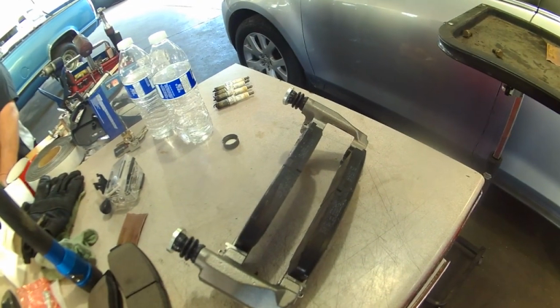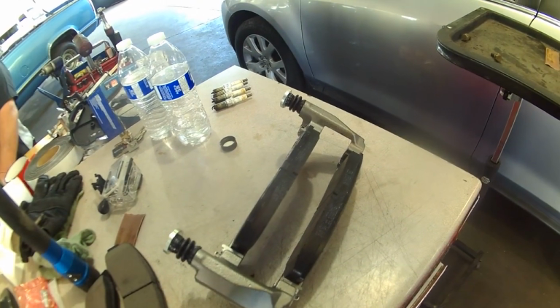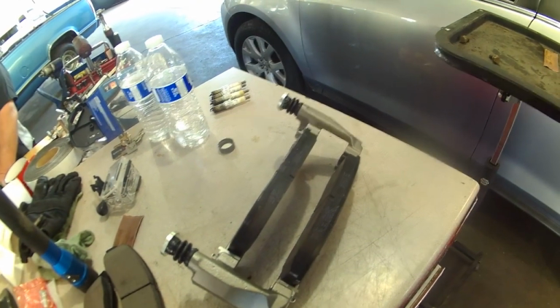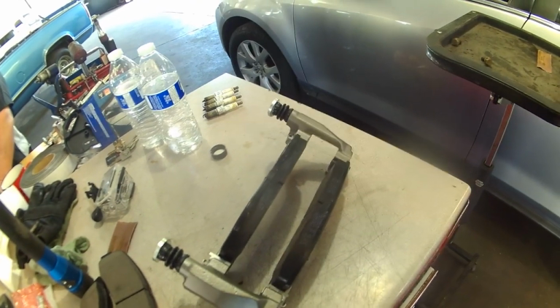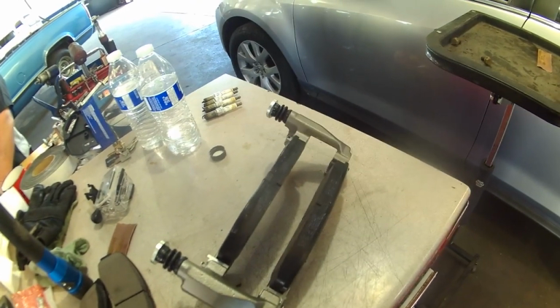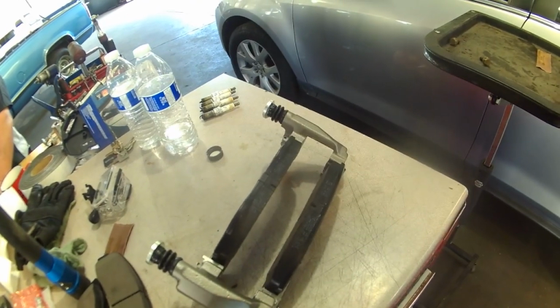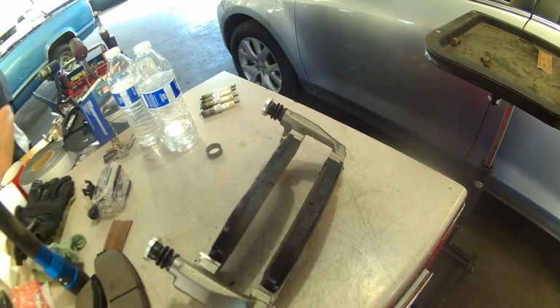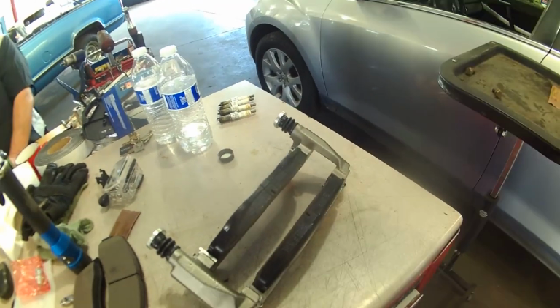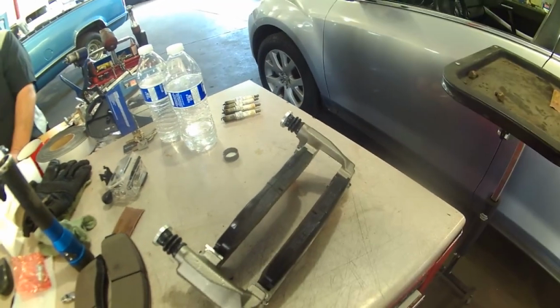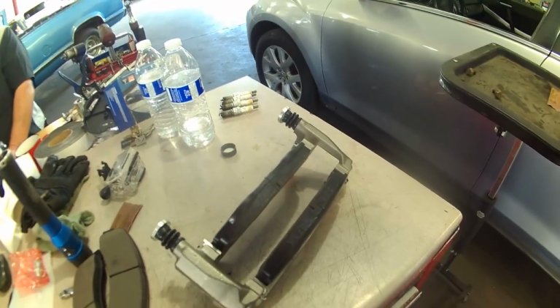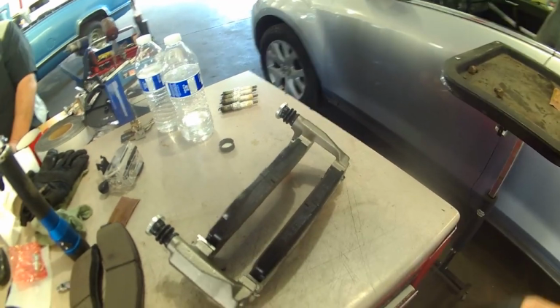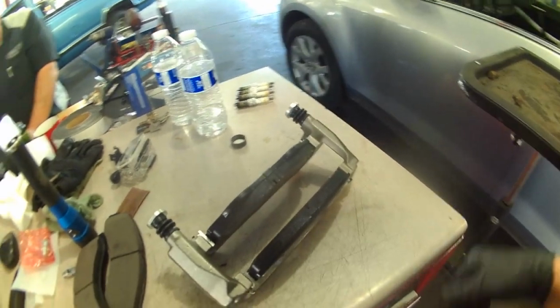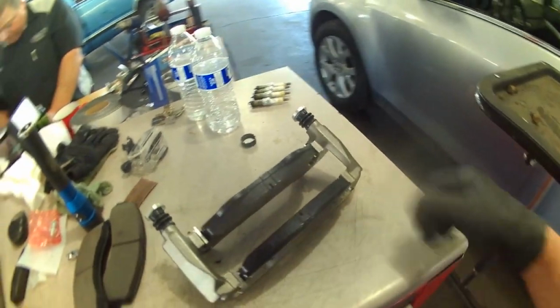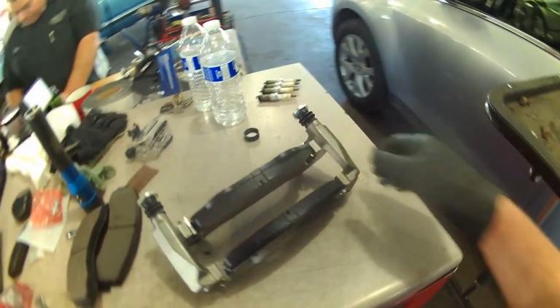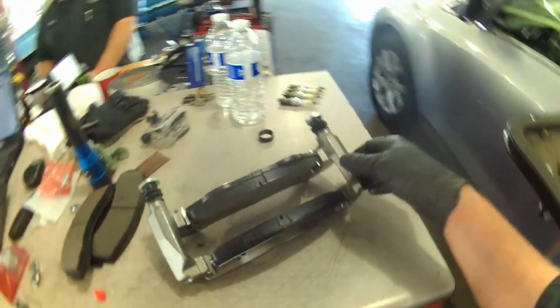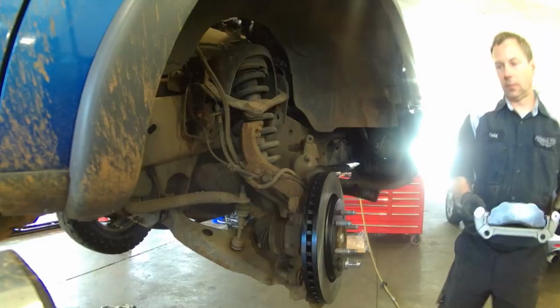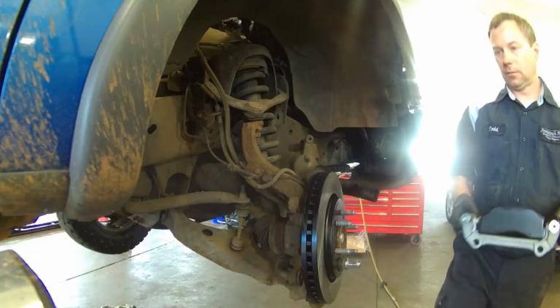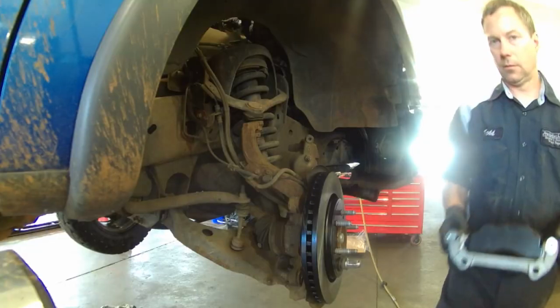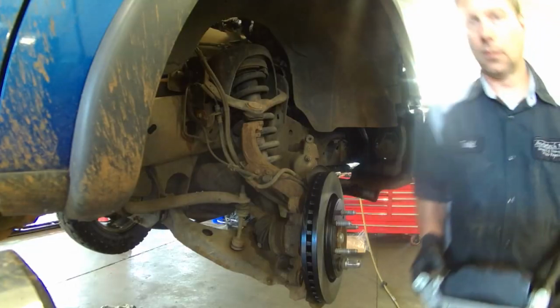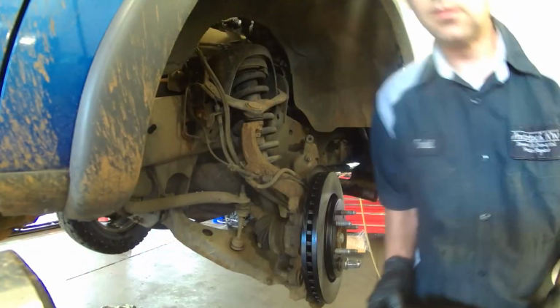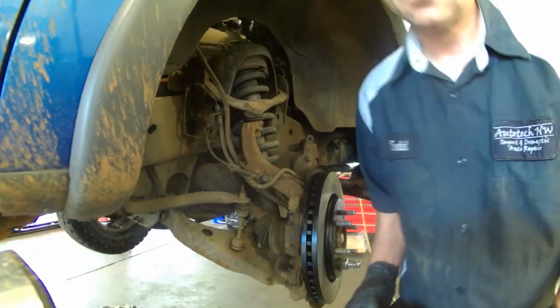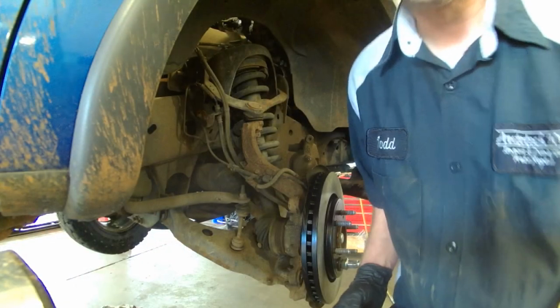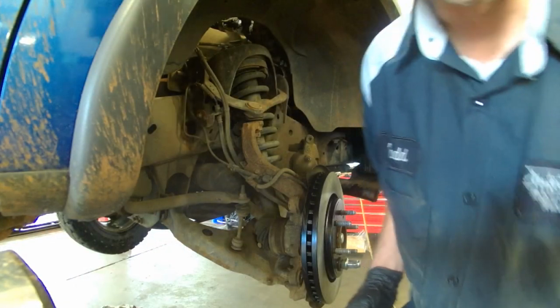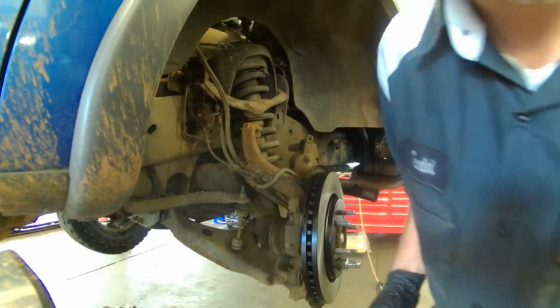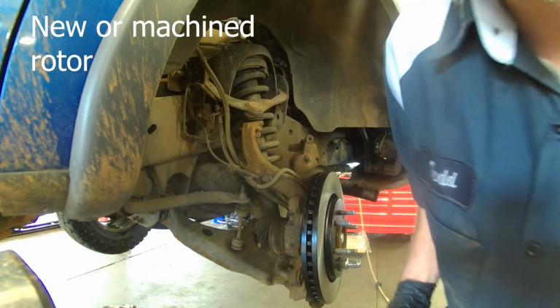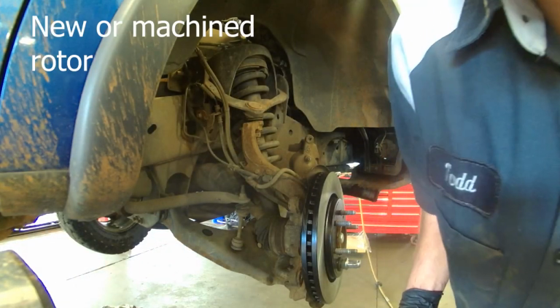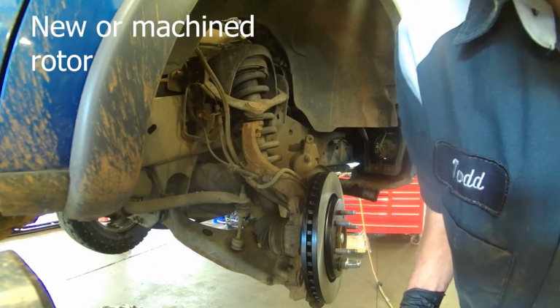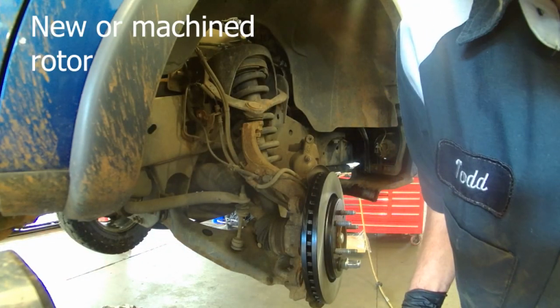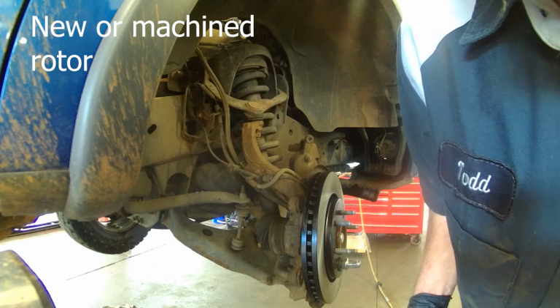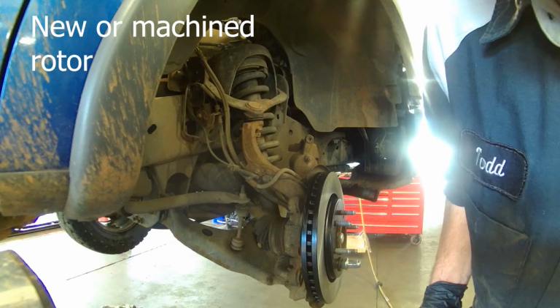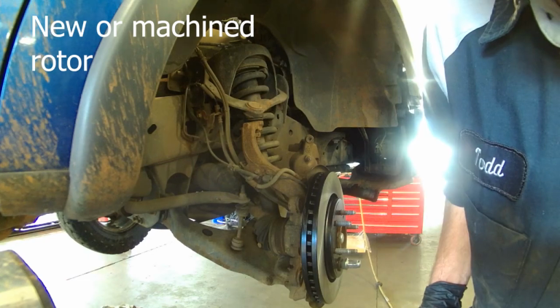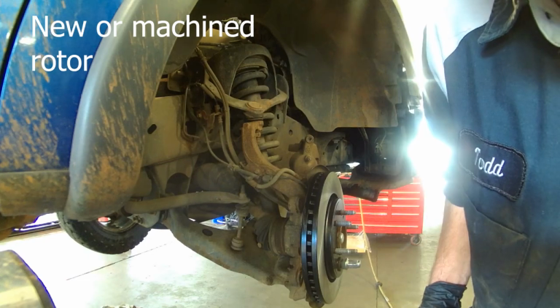Mount that on the steering knuckle — you've got your new machined rotor.